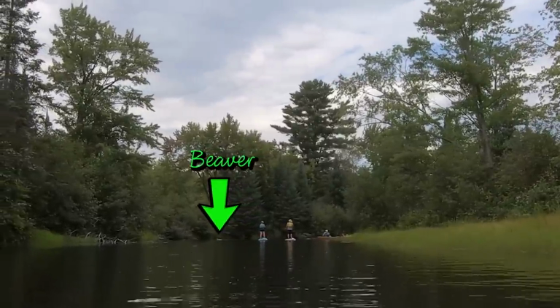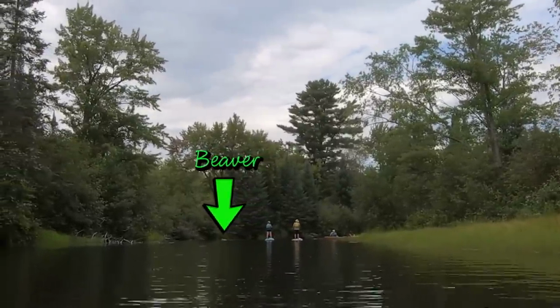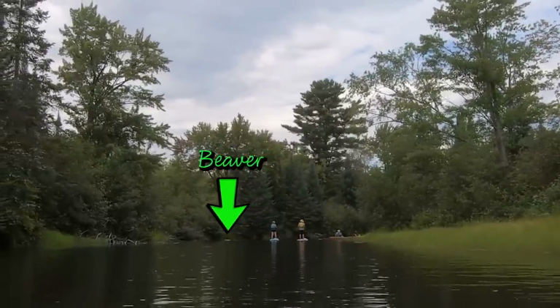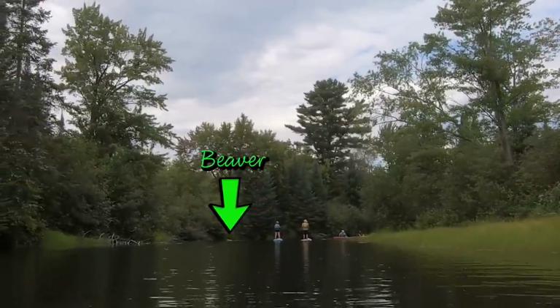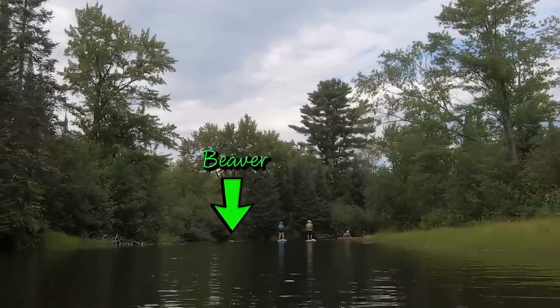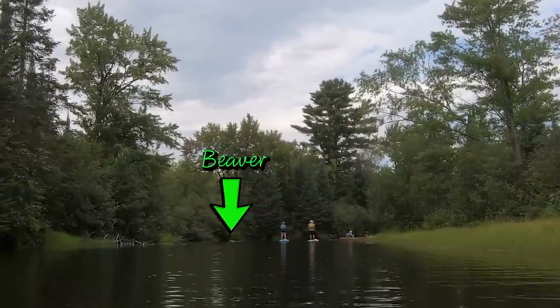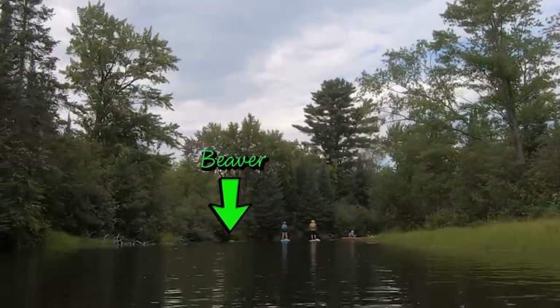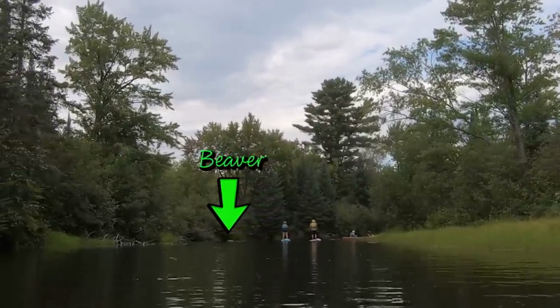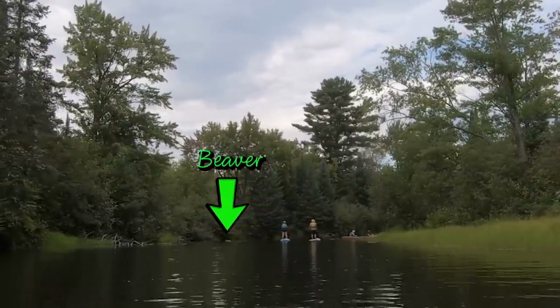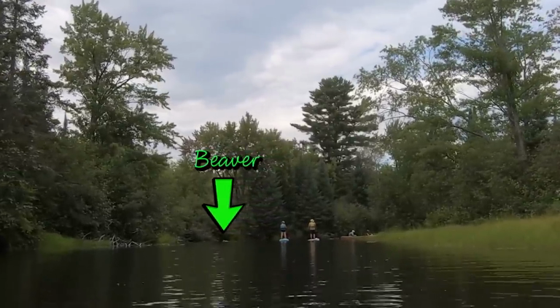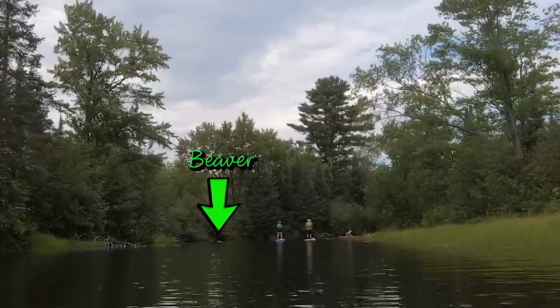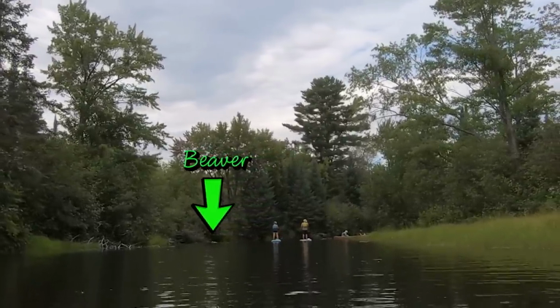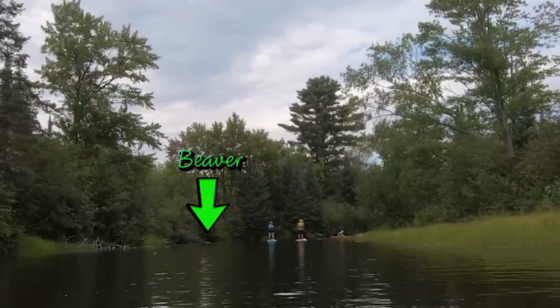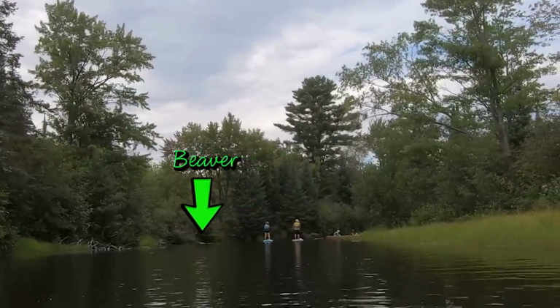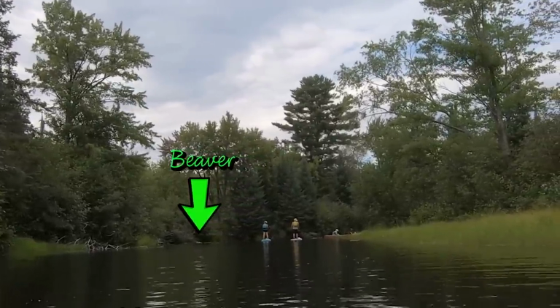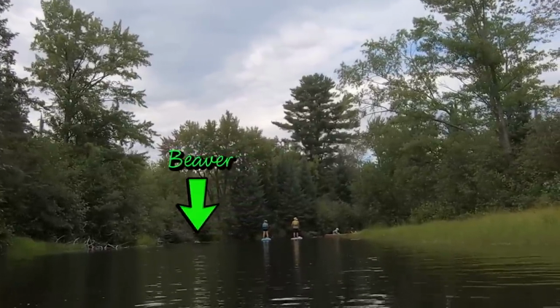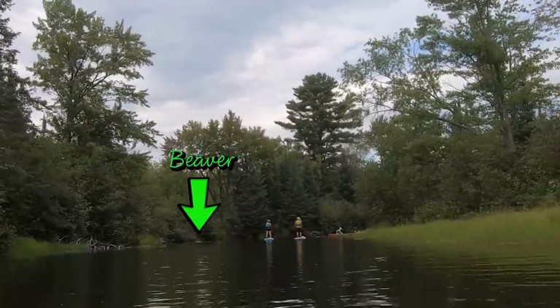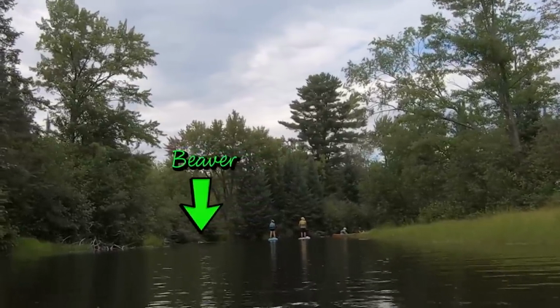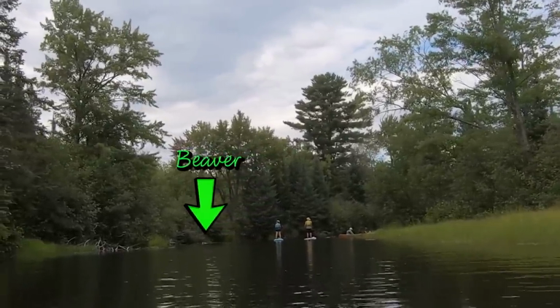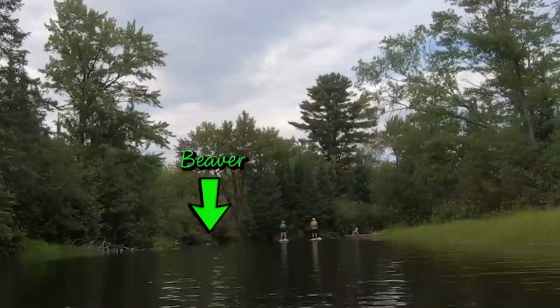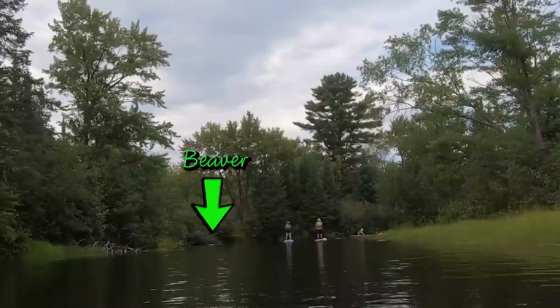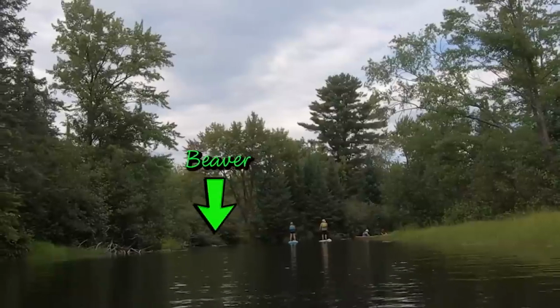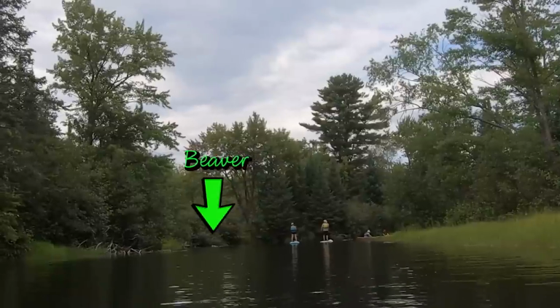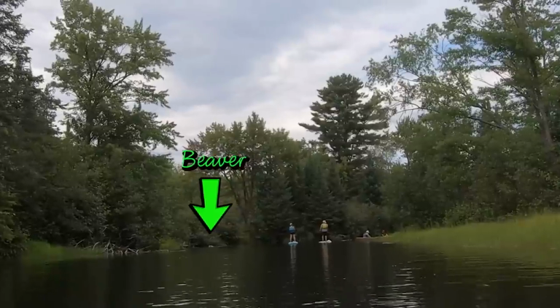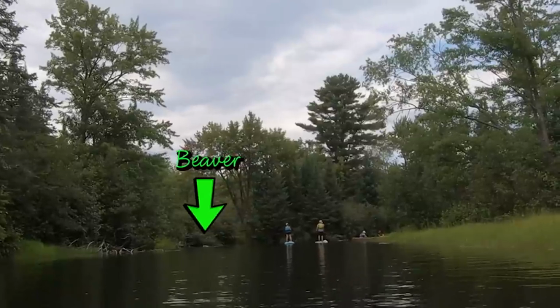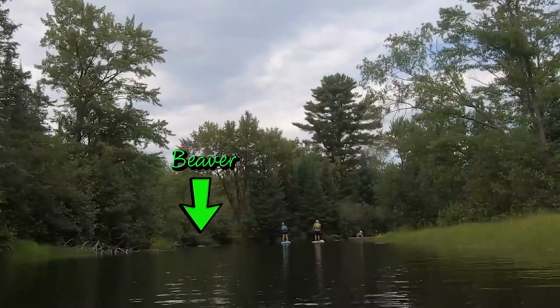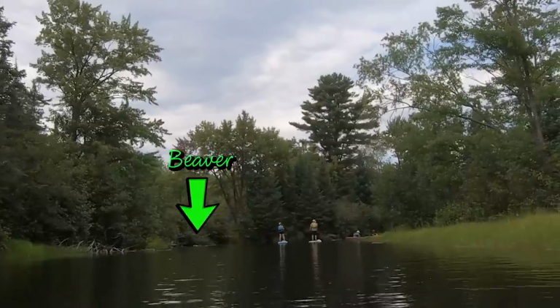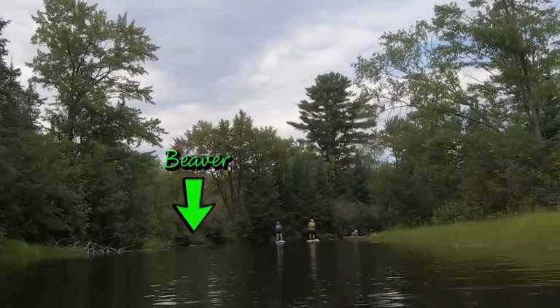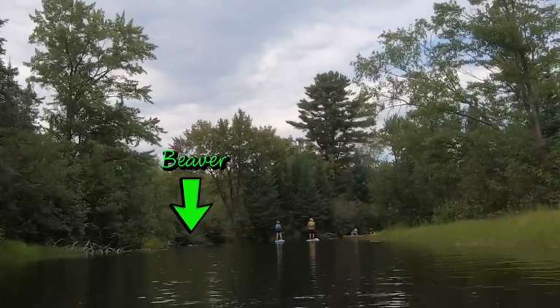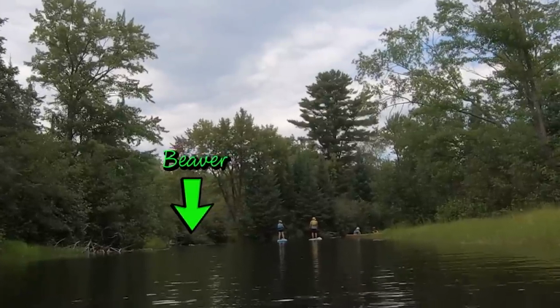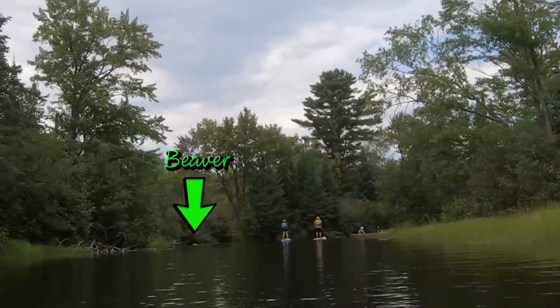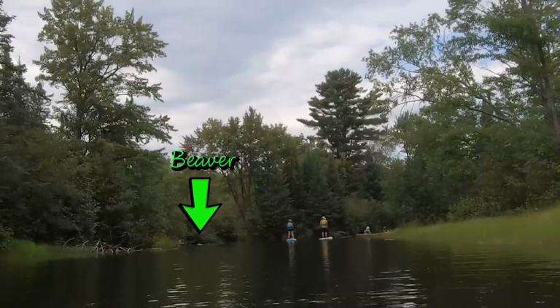There's a beaver right in front of them. I do, yeah.